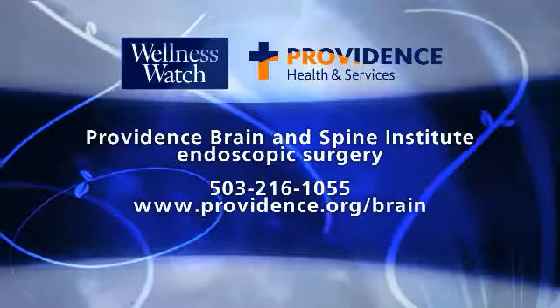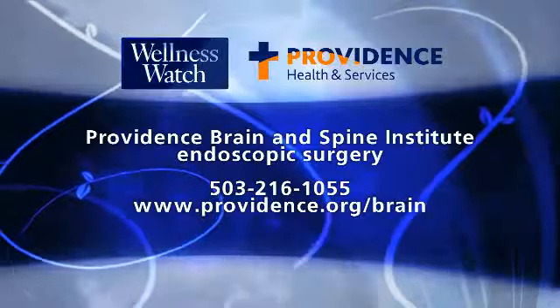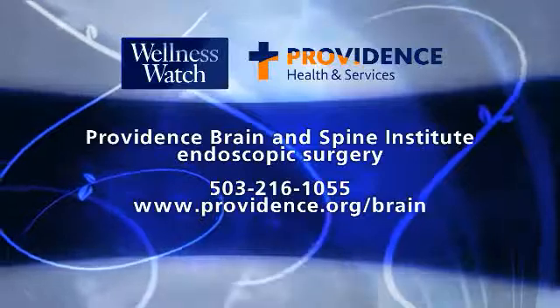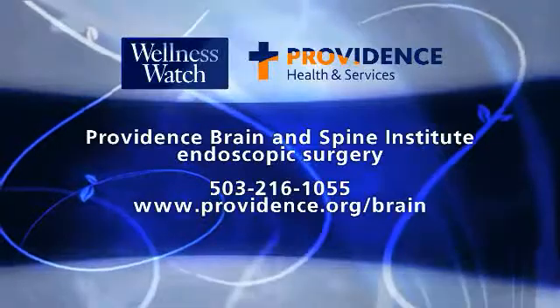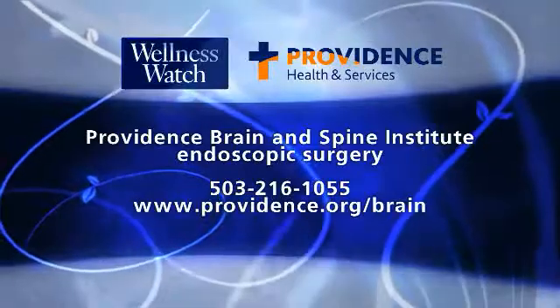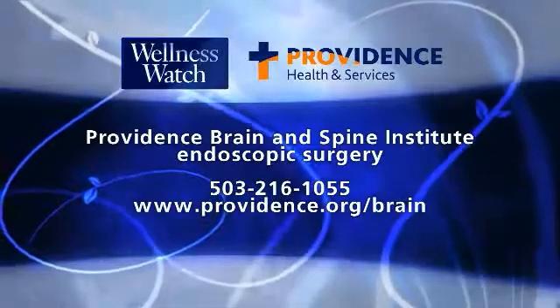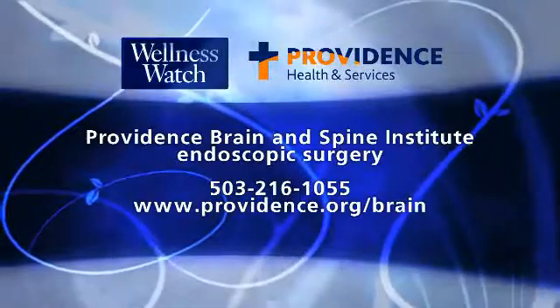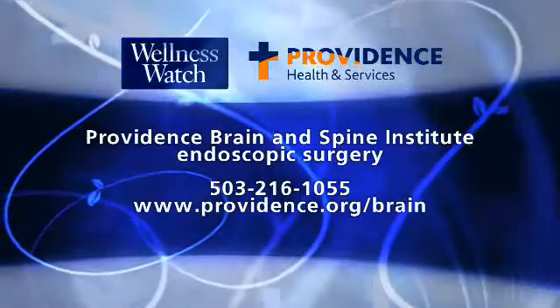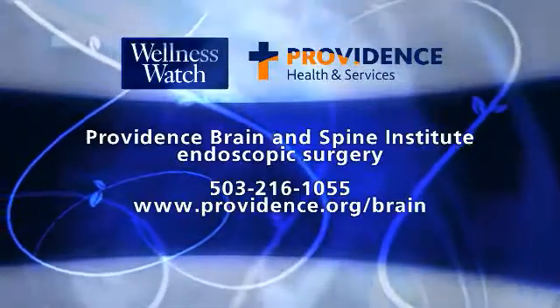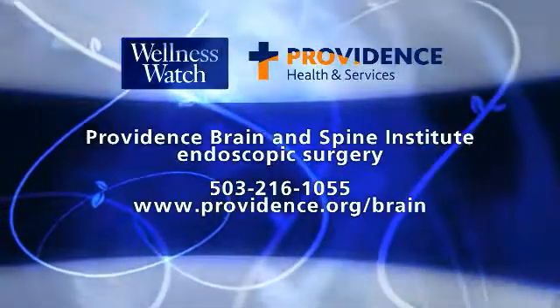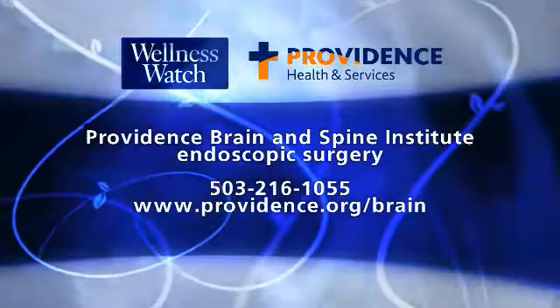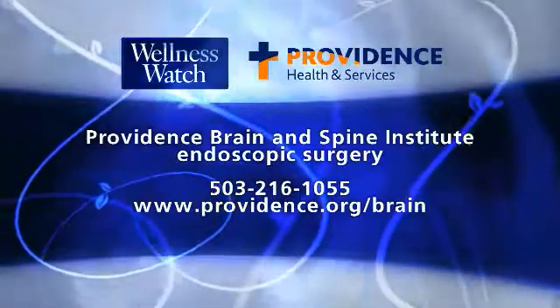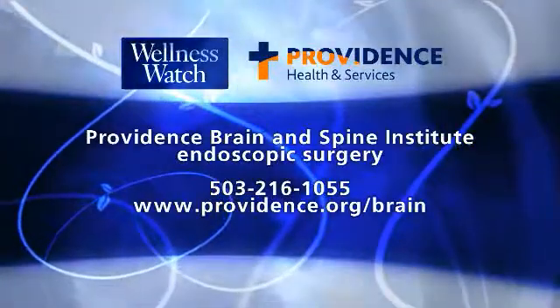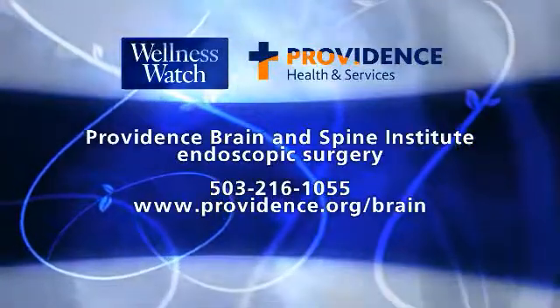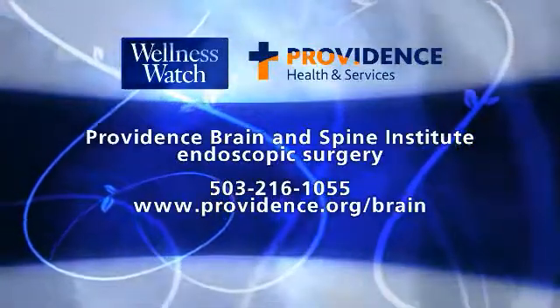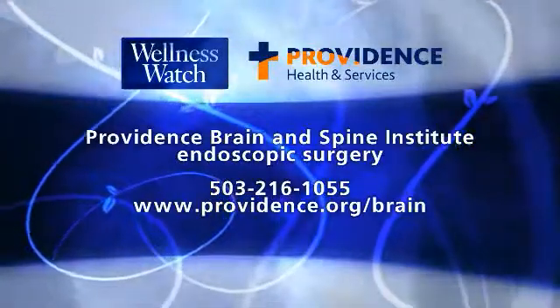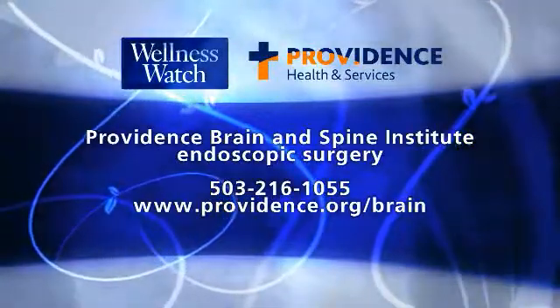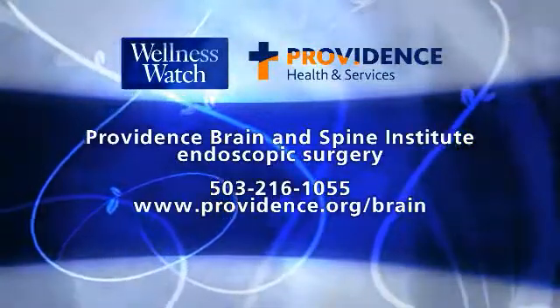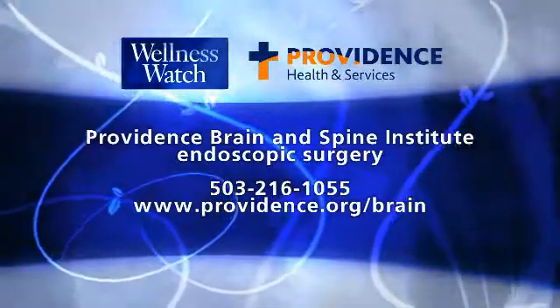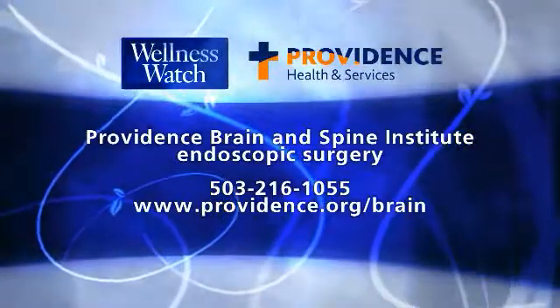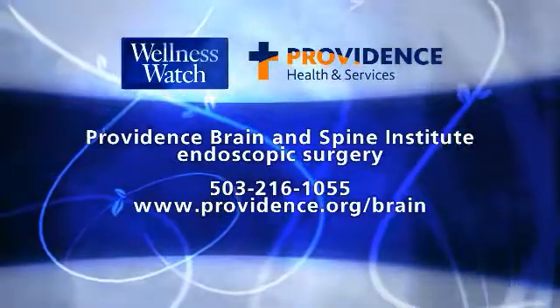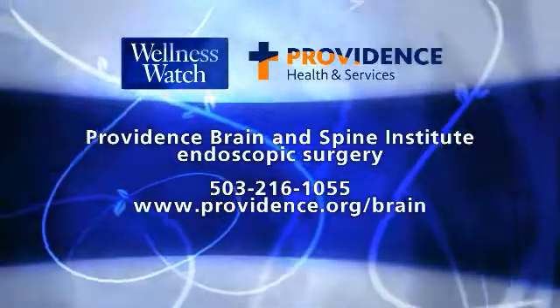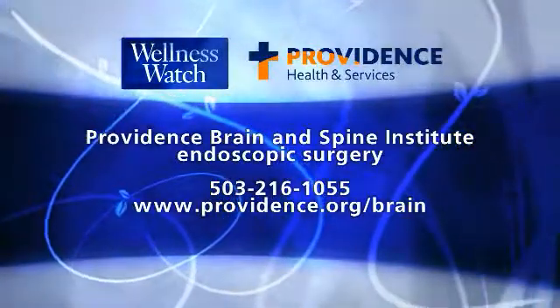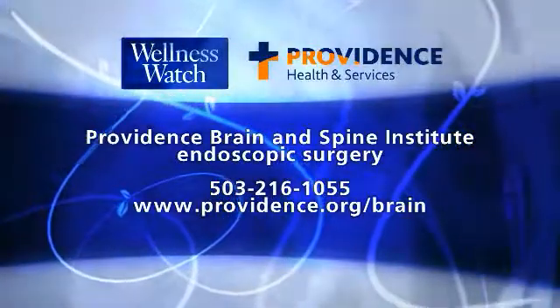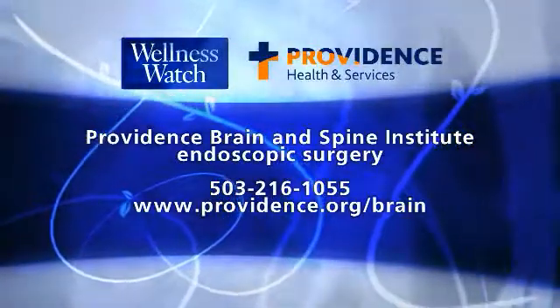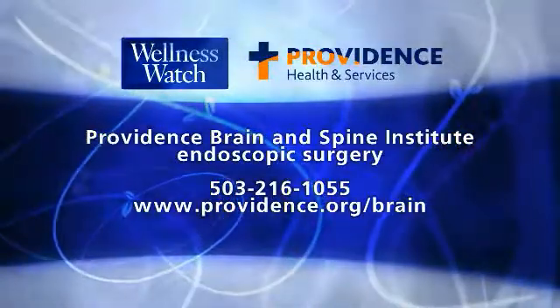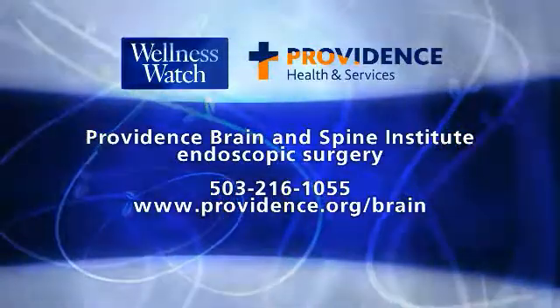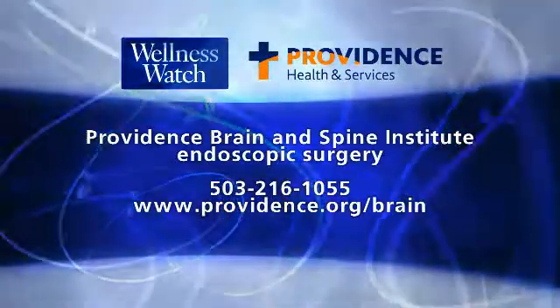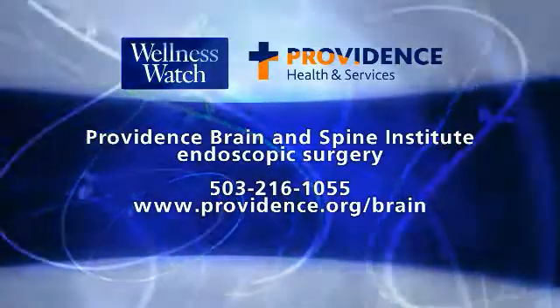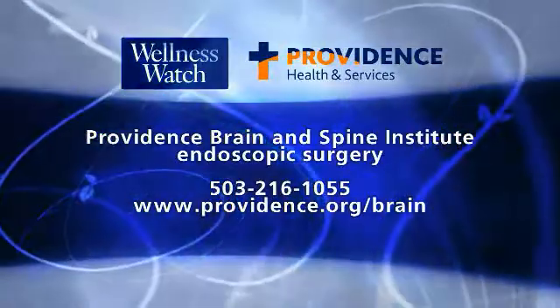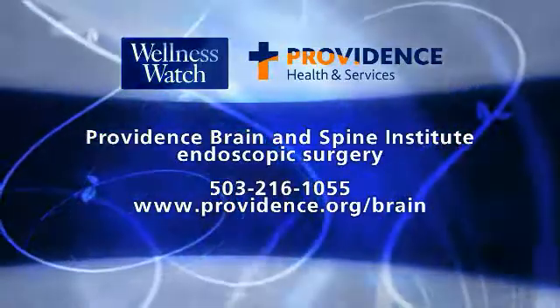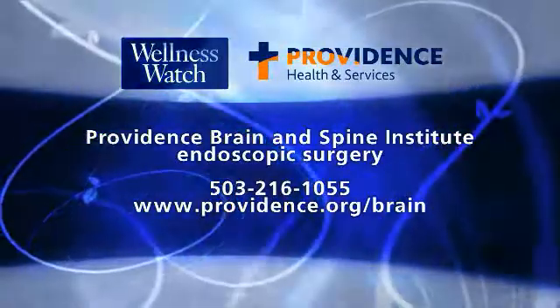Learn more about Providence Brain and Spine Institute services at Providence.org/brain.